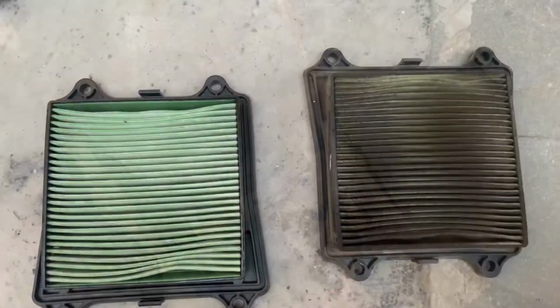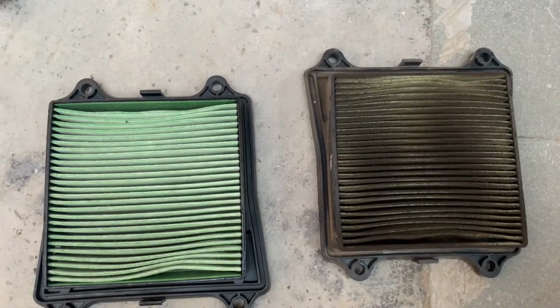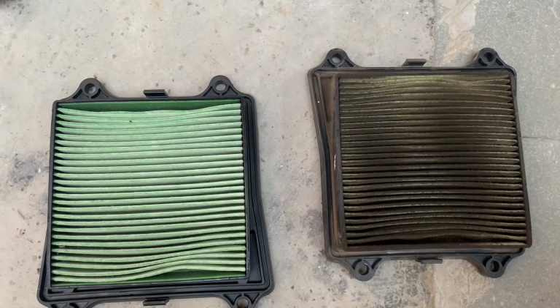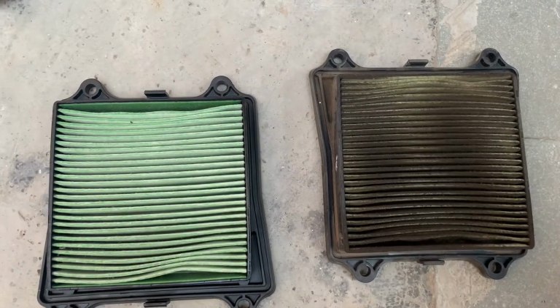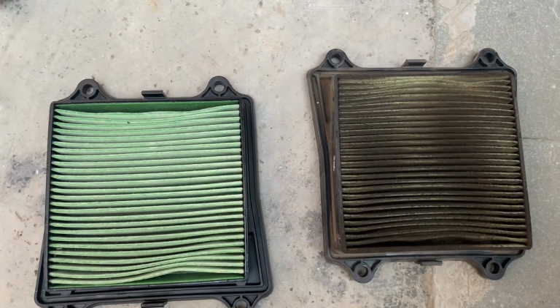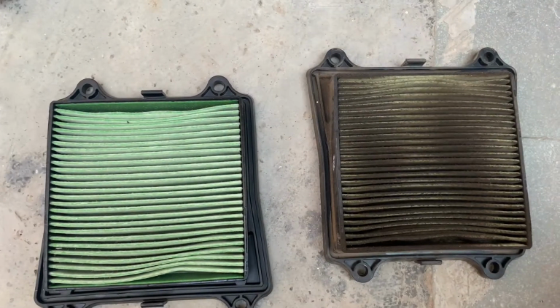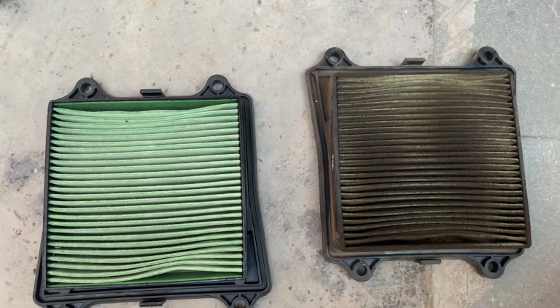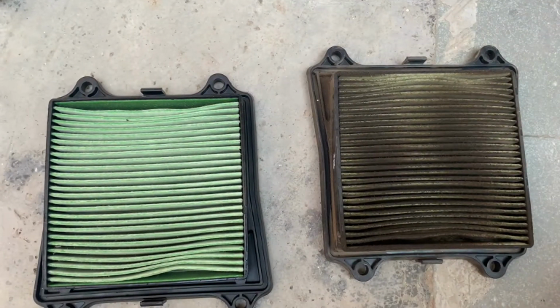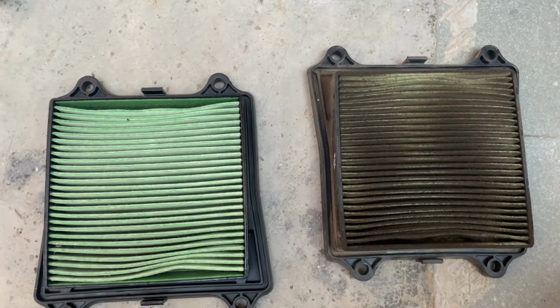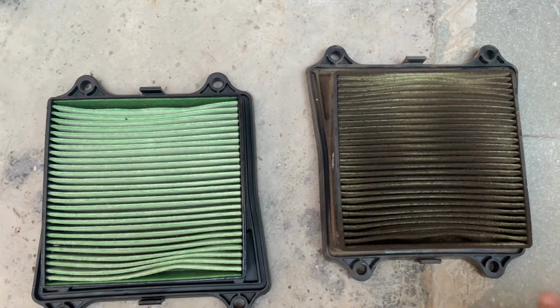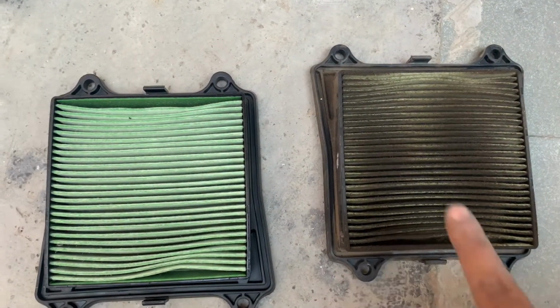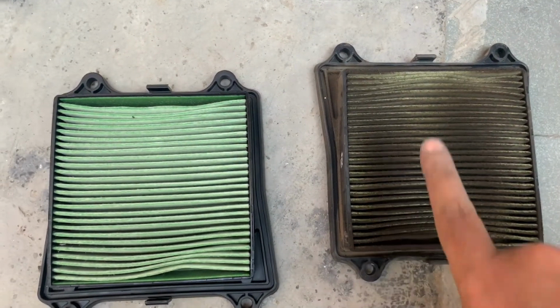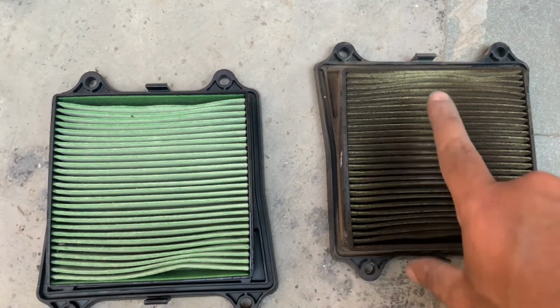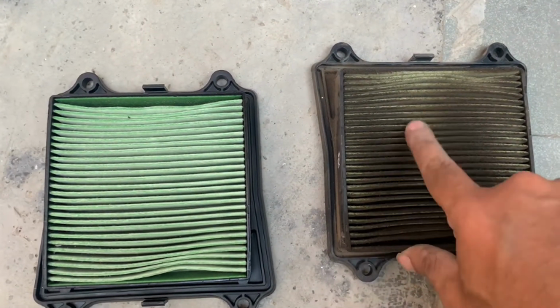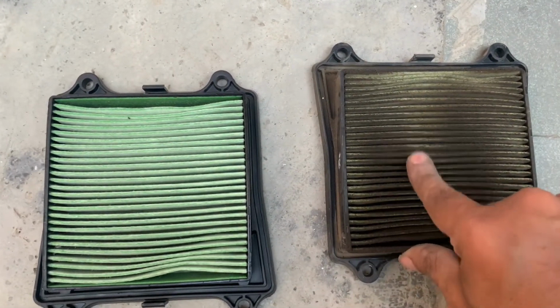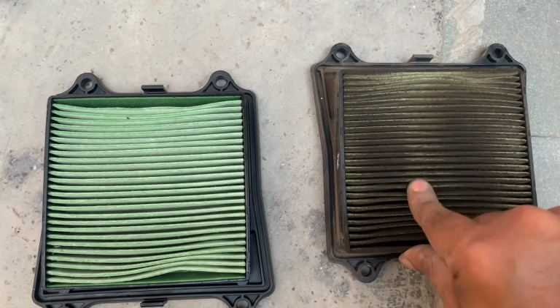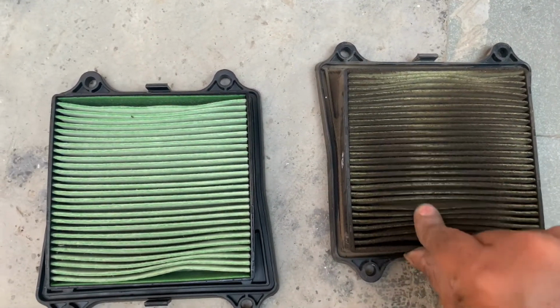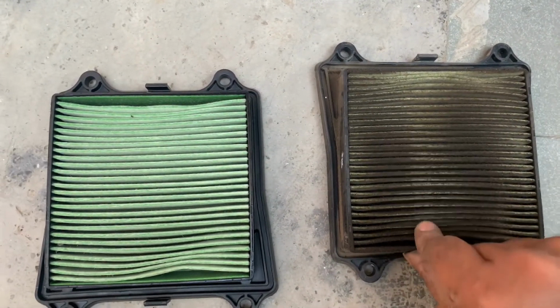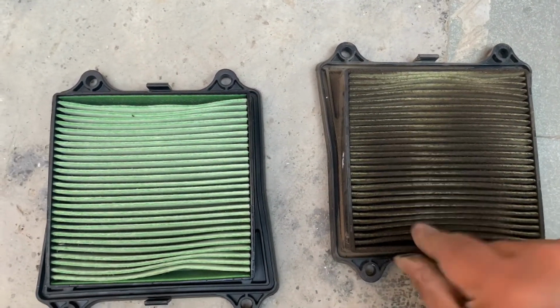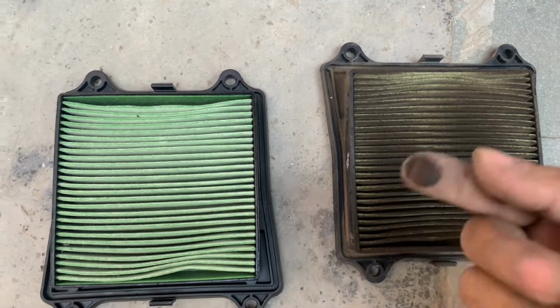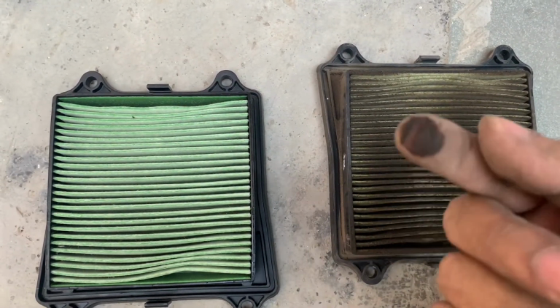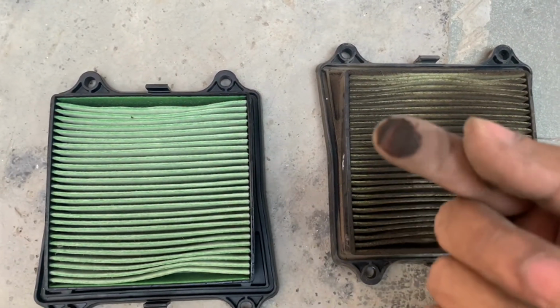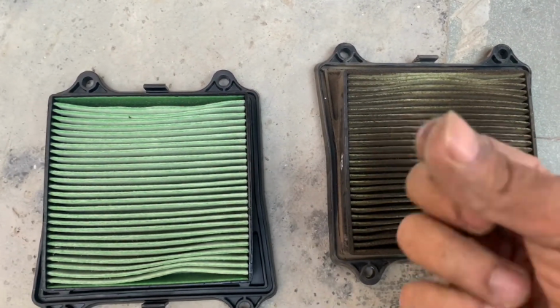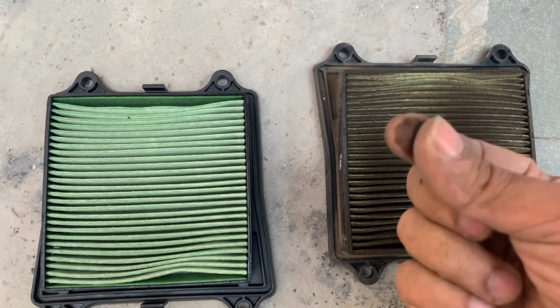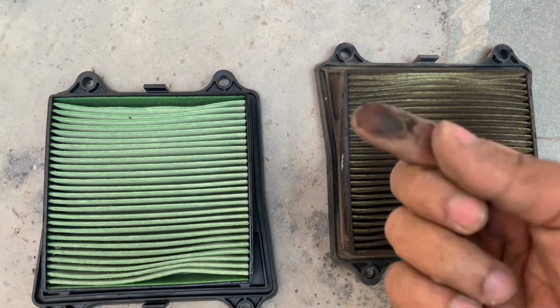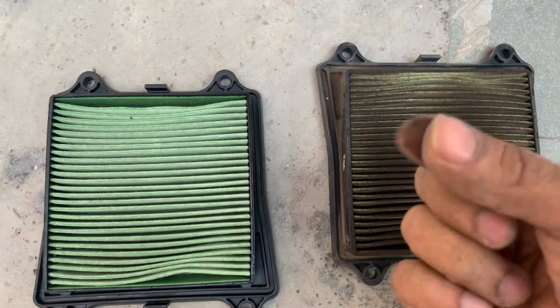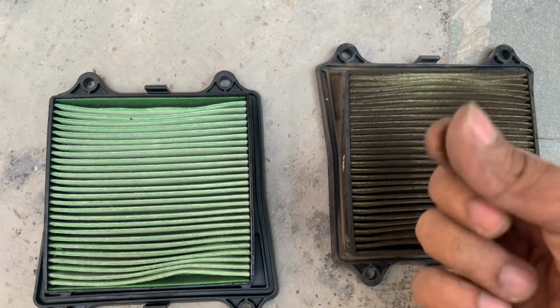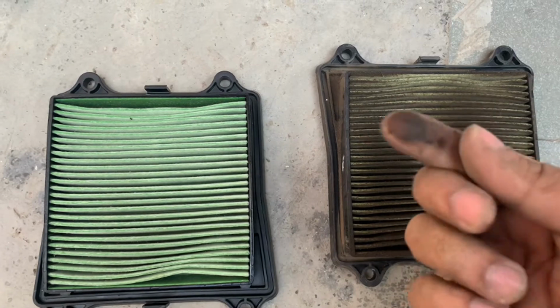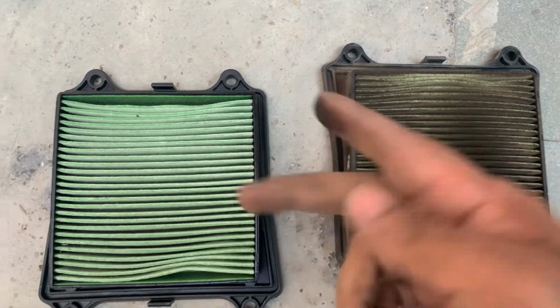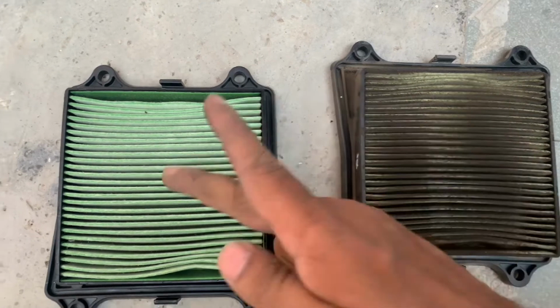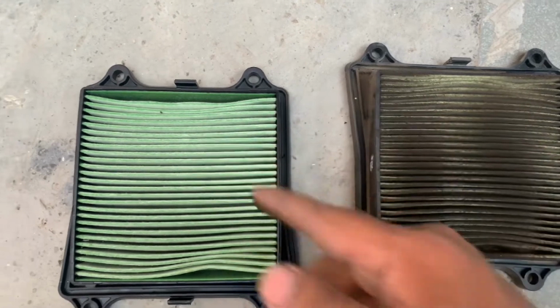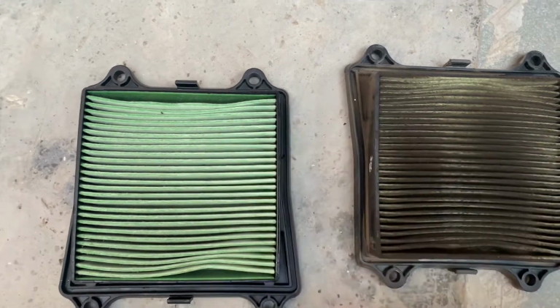So guys, this is the truth — this is how bad the air filter is. And this is the new one.